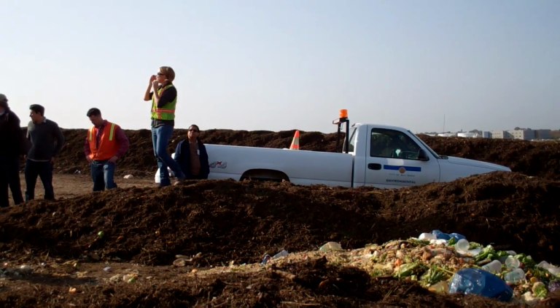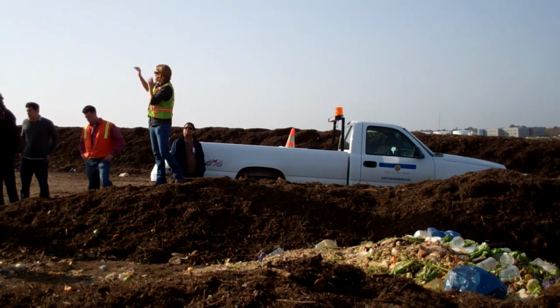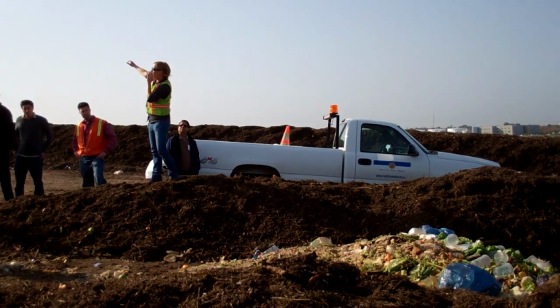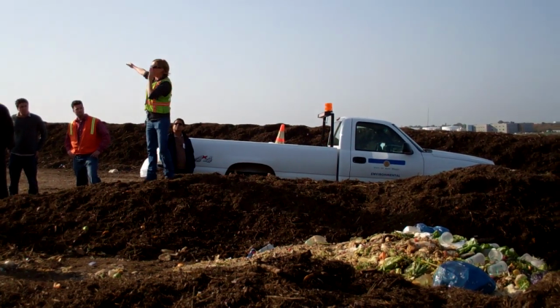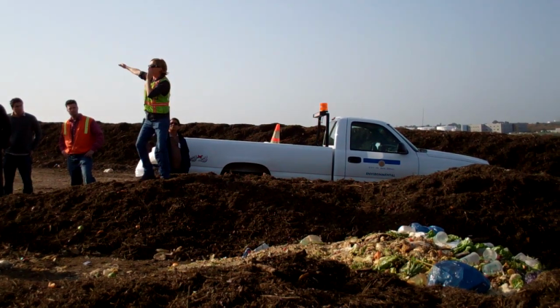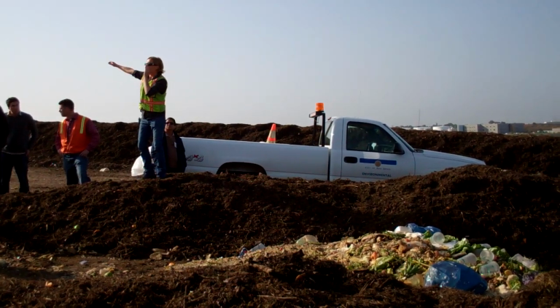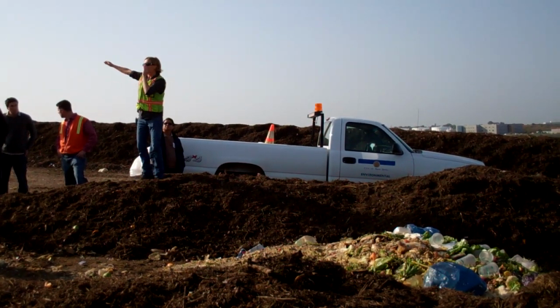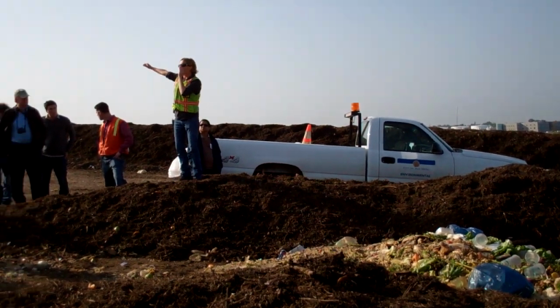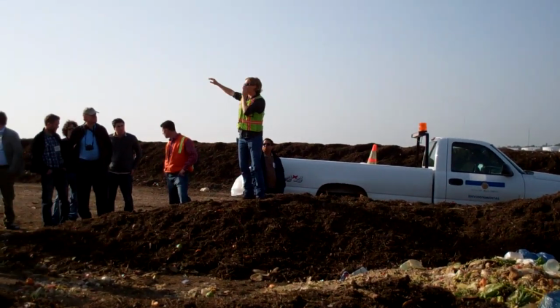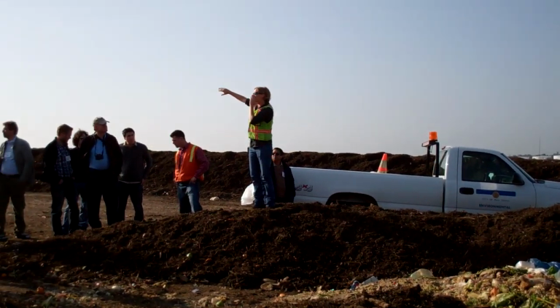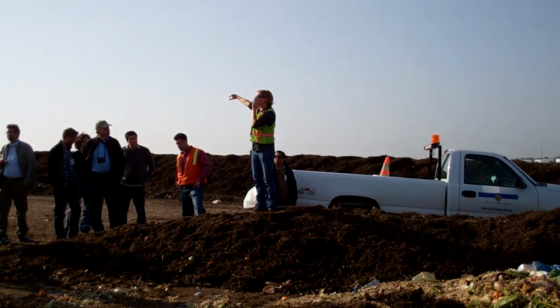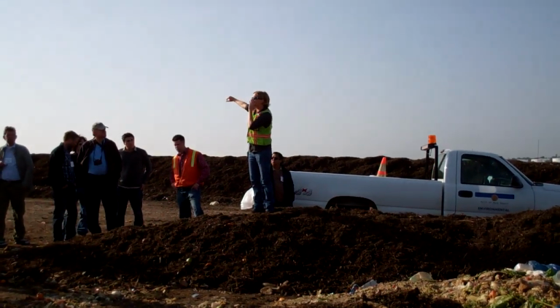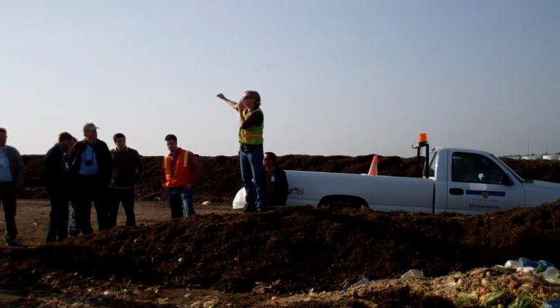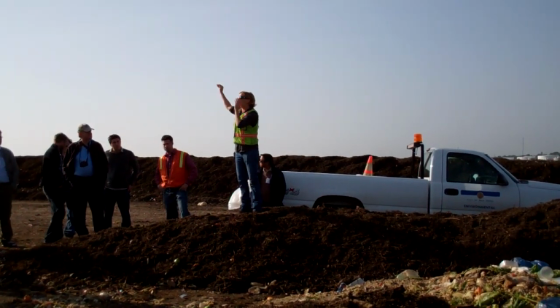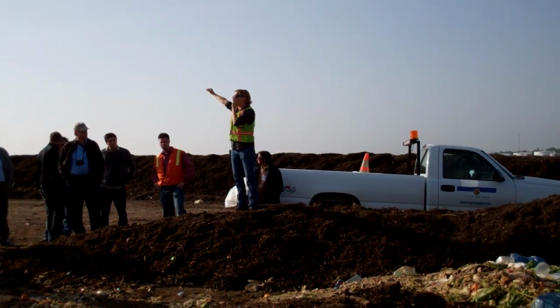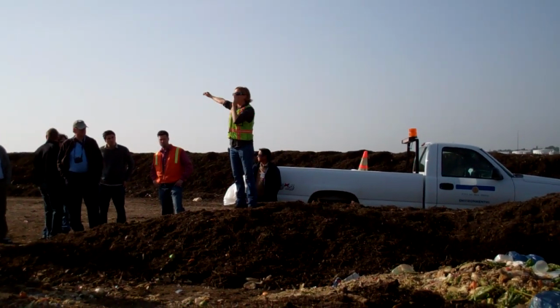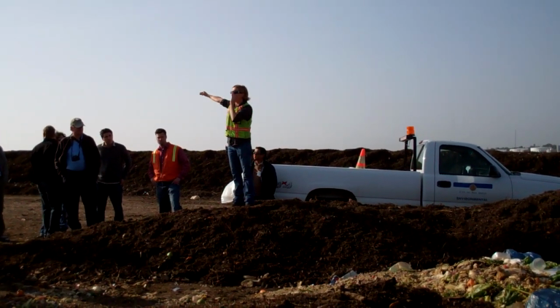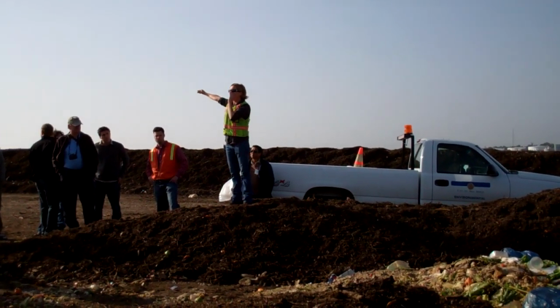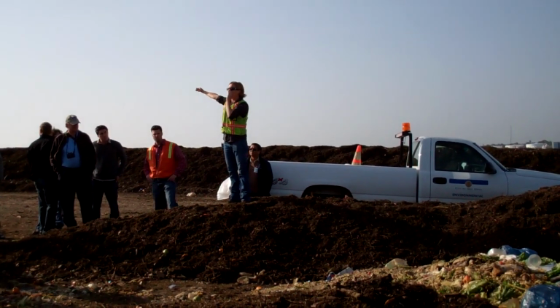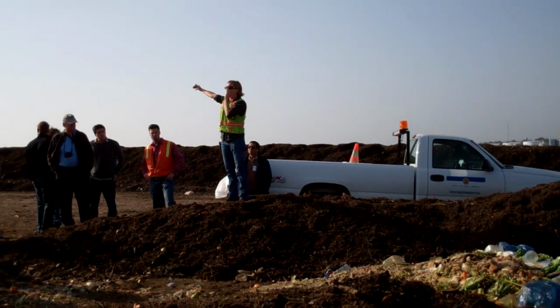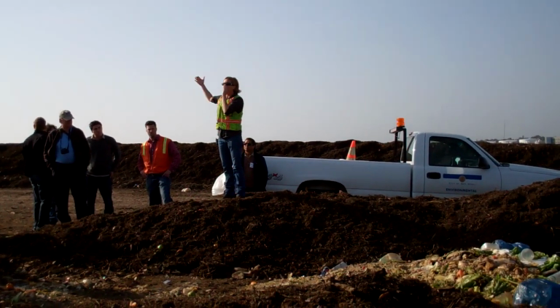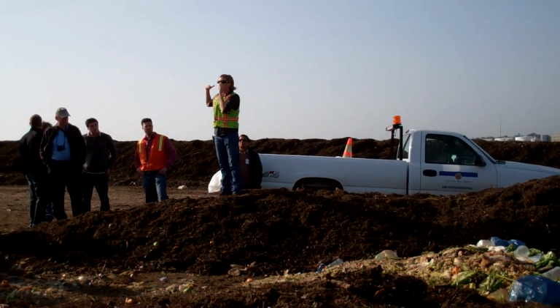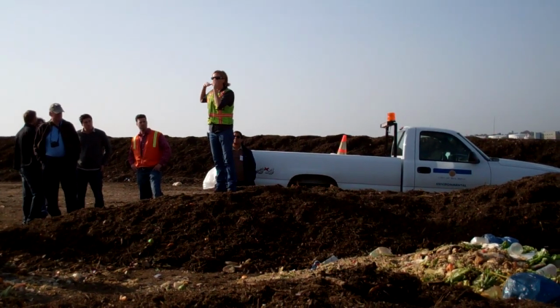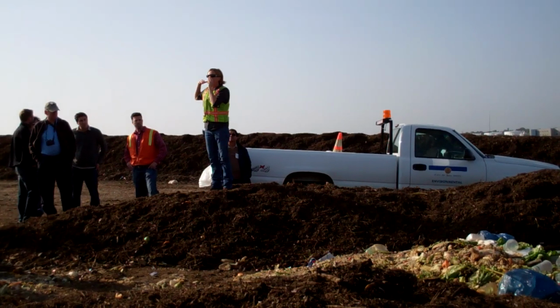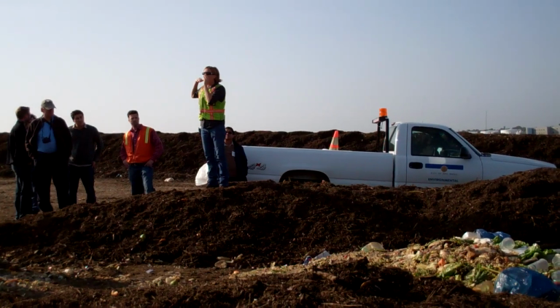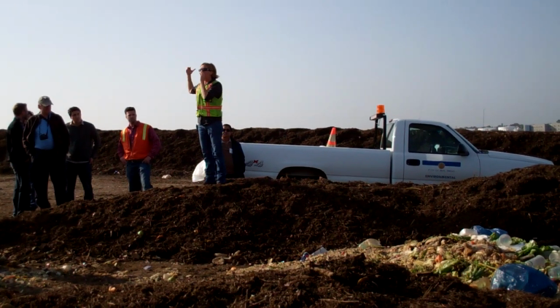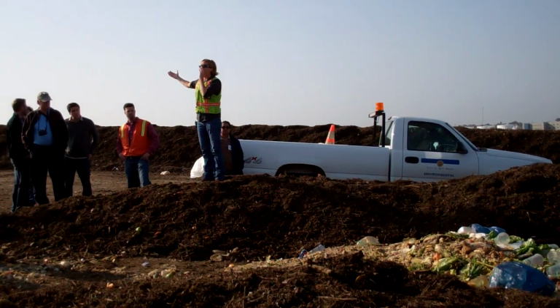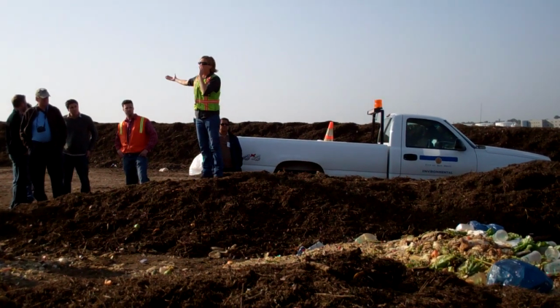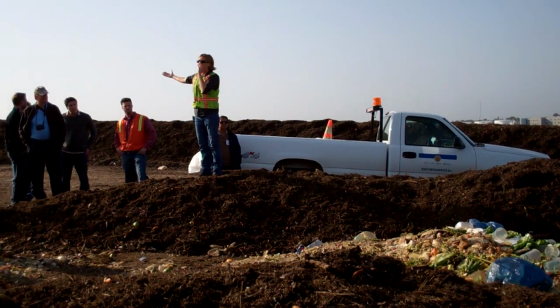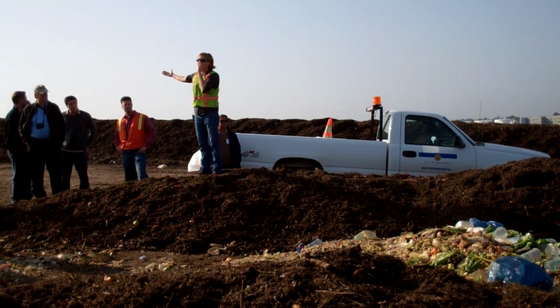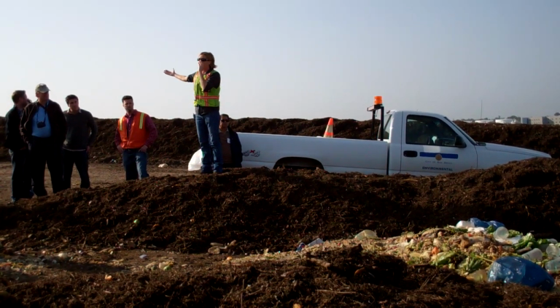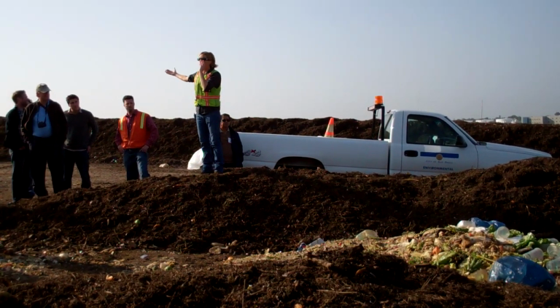All of our food waste windrows are isolated, separate from our other windrows, because obviously we want to pay more attention to them.